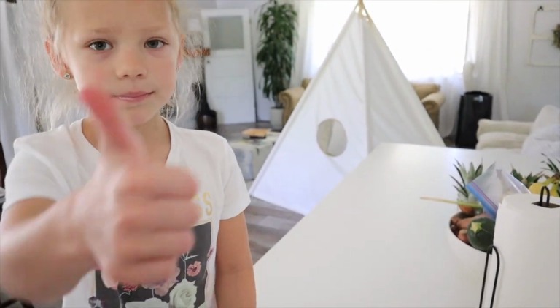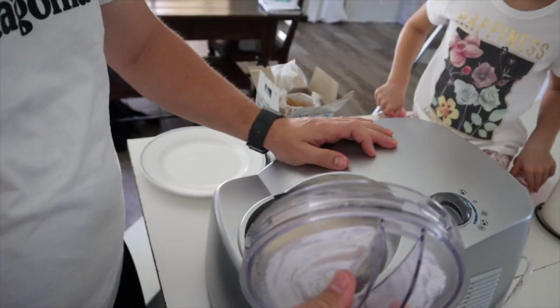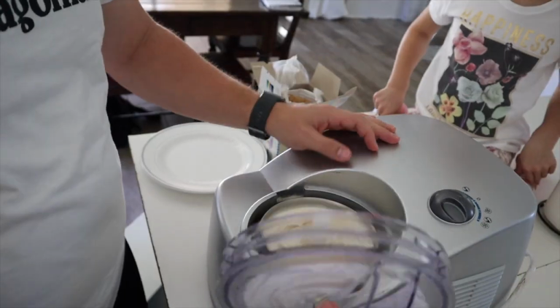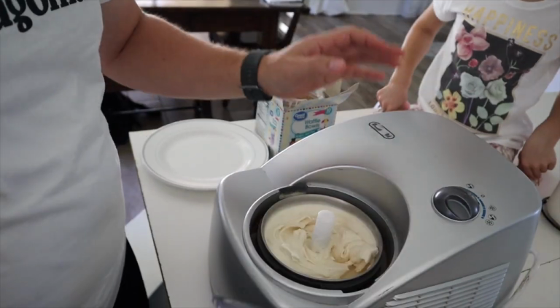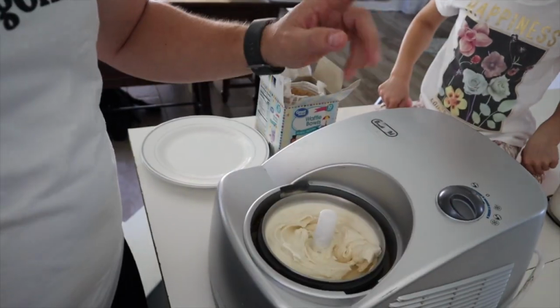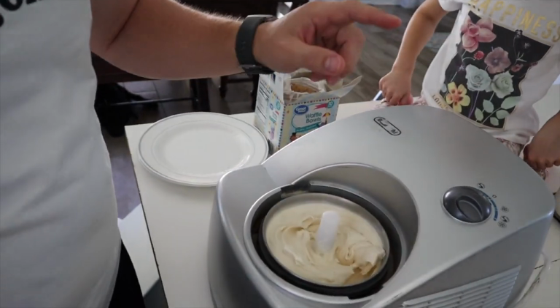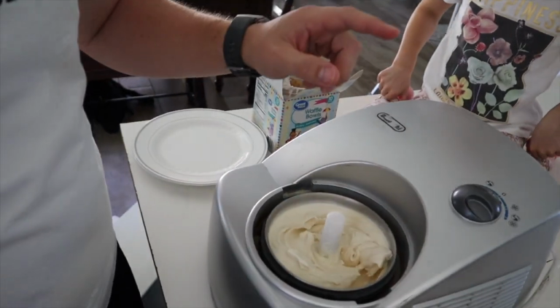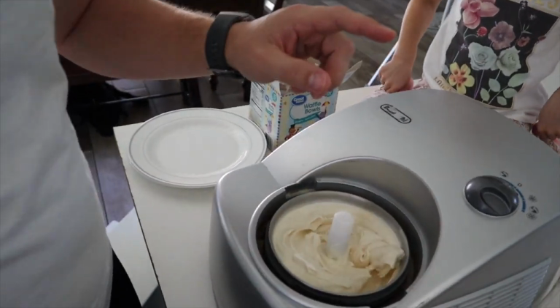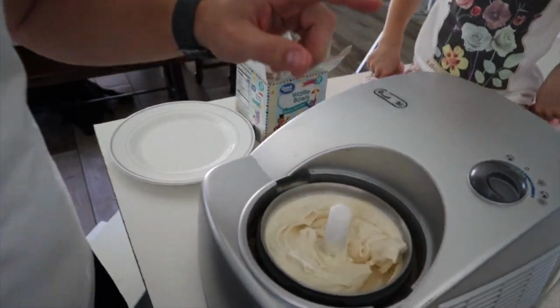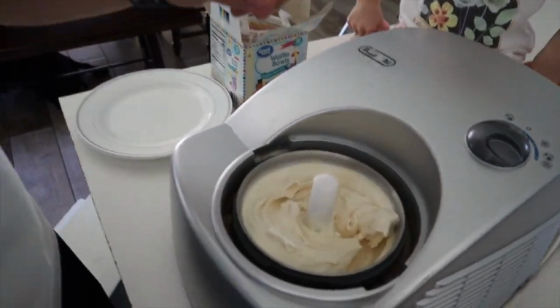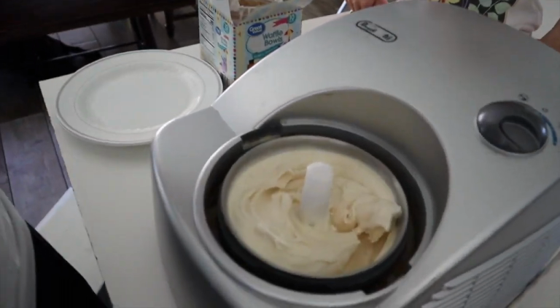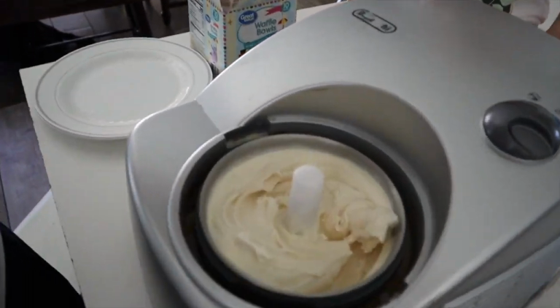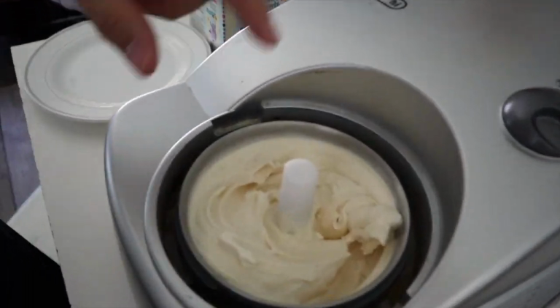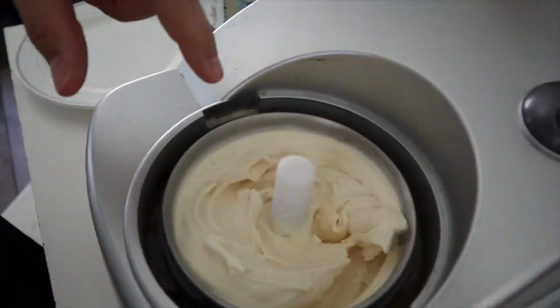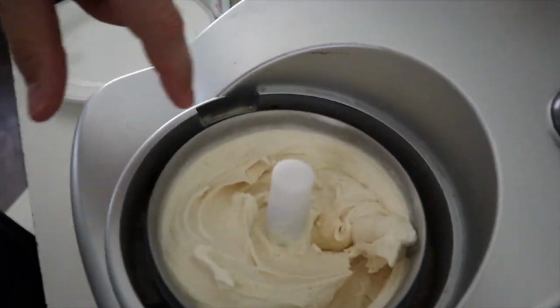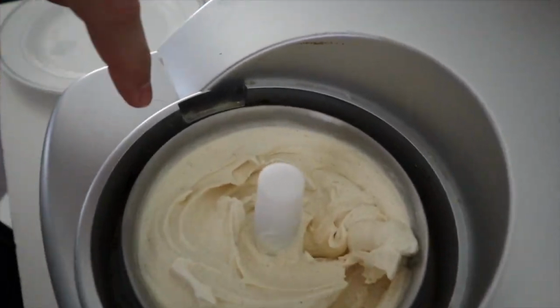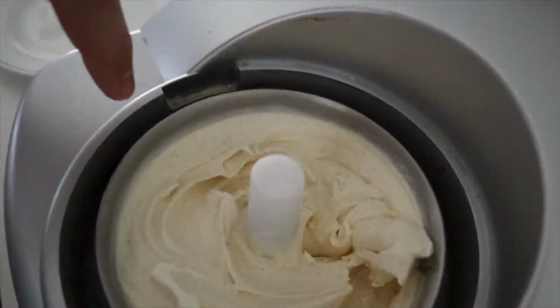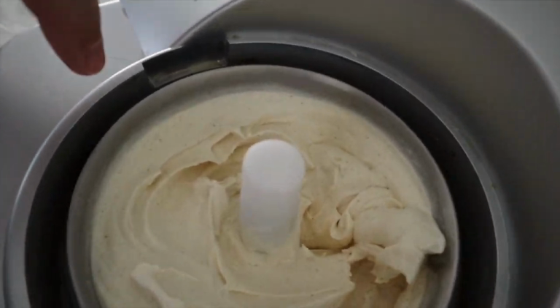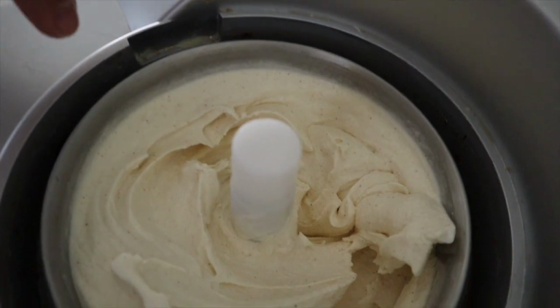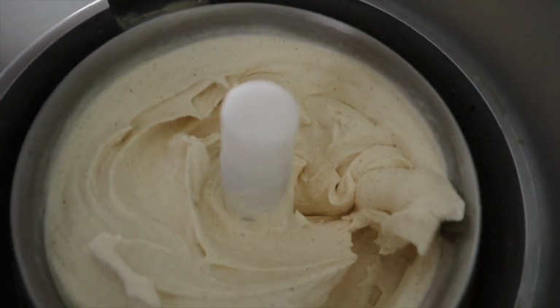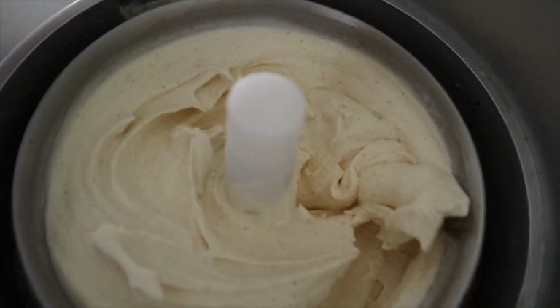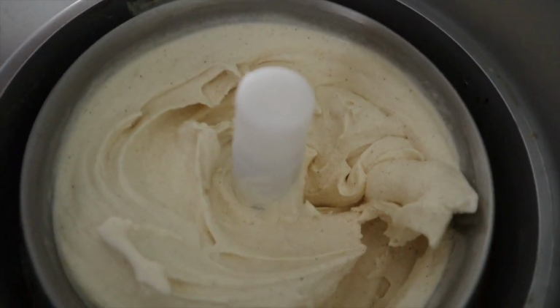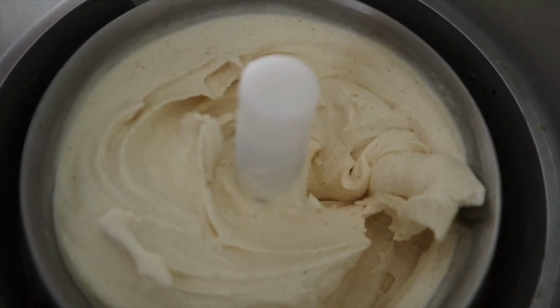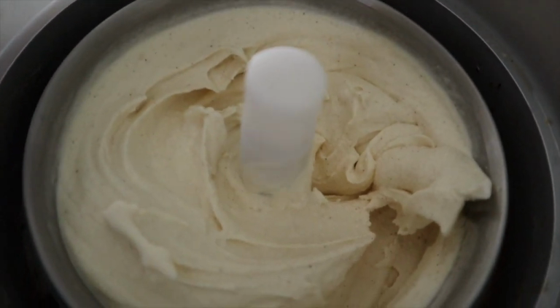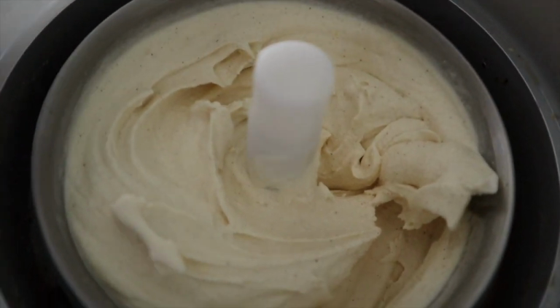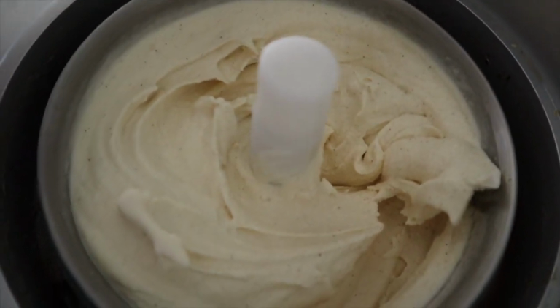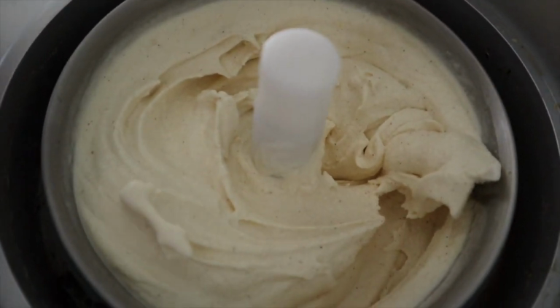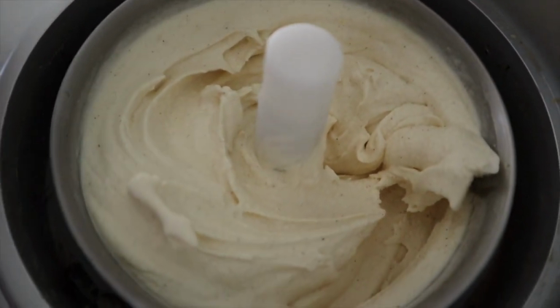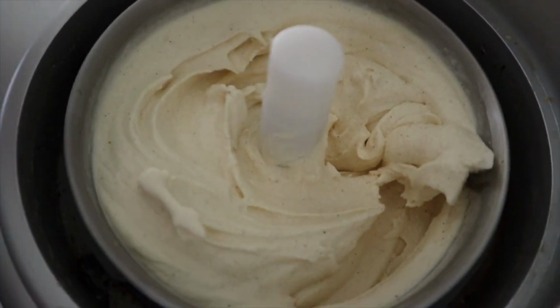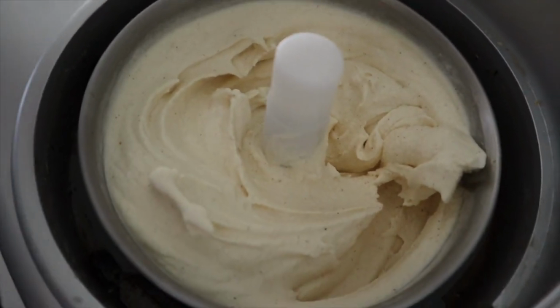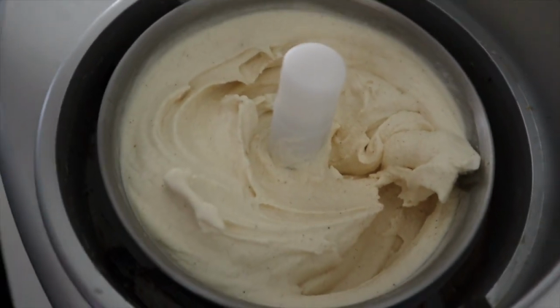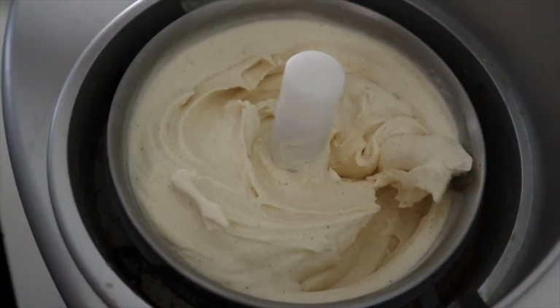We're done! This is actually a second batch — it was so much we had to do it in two.